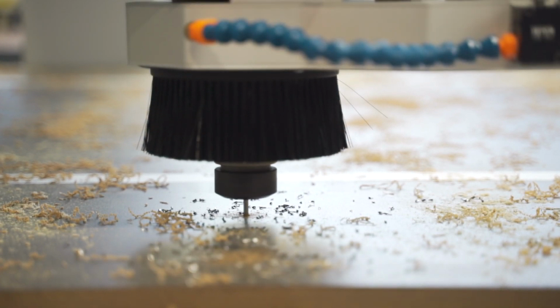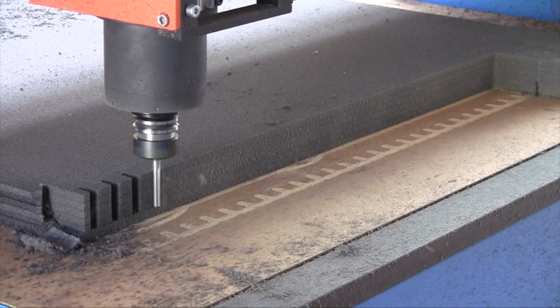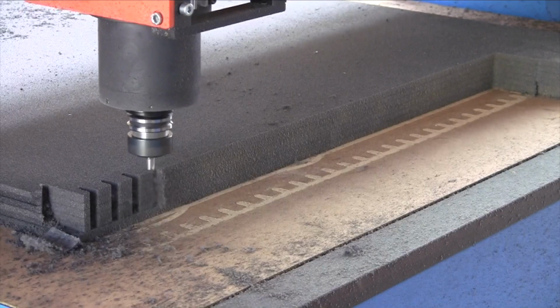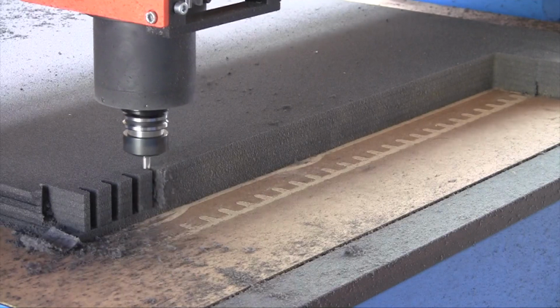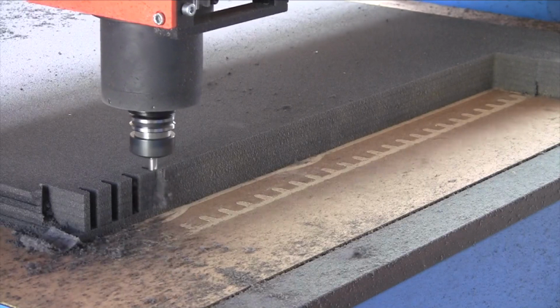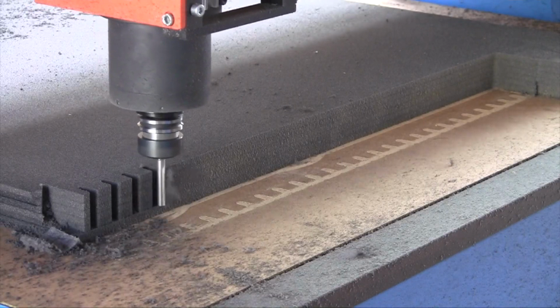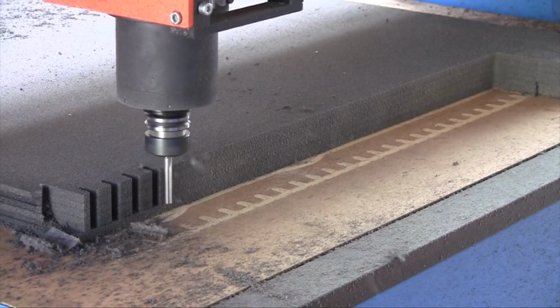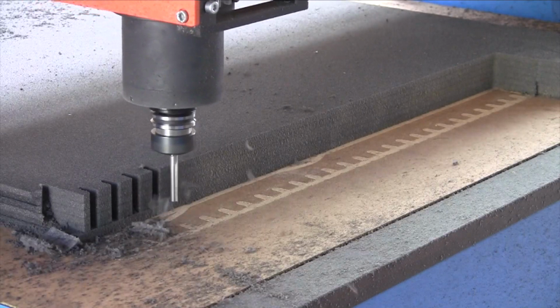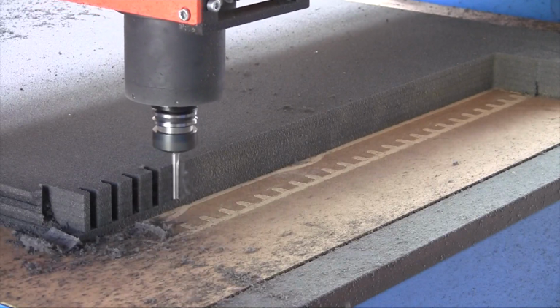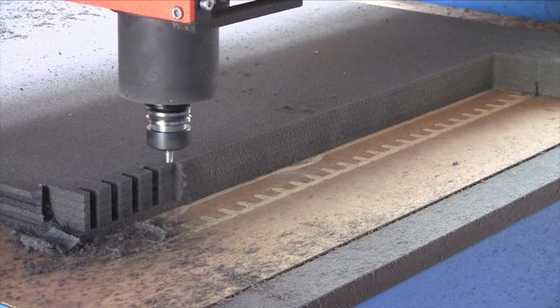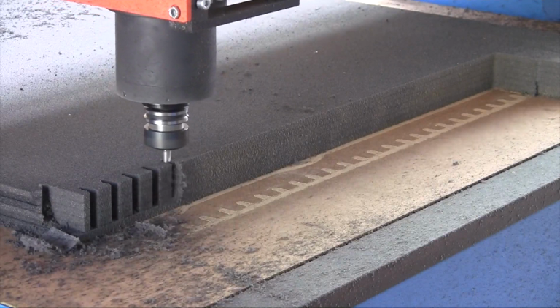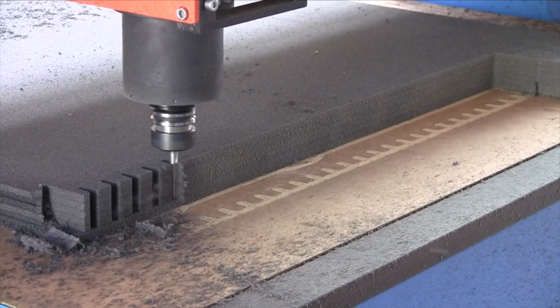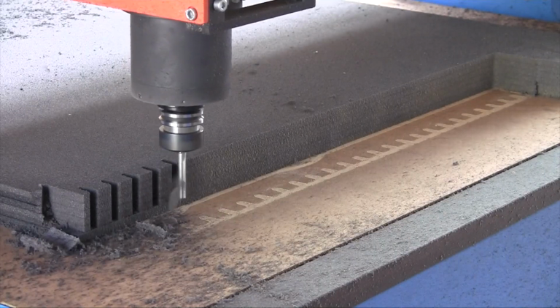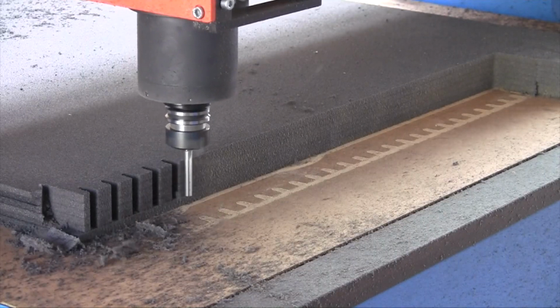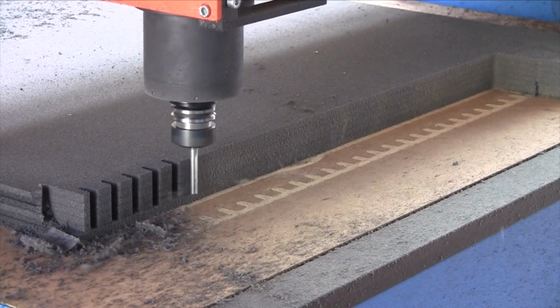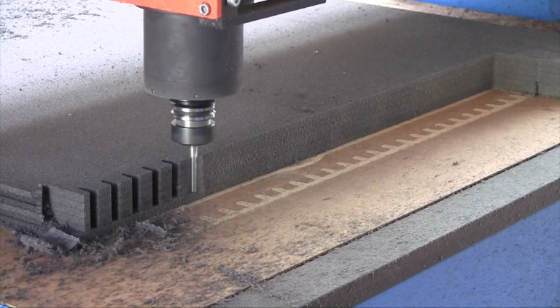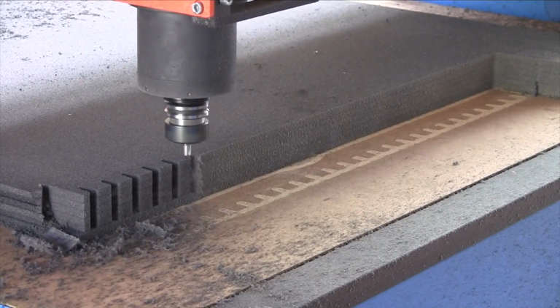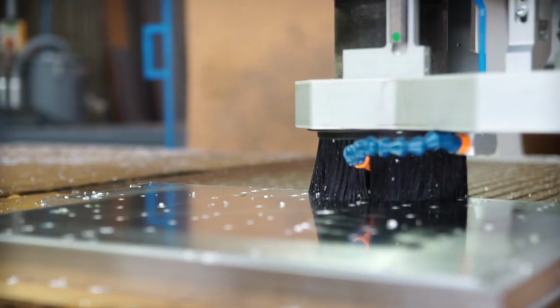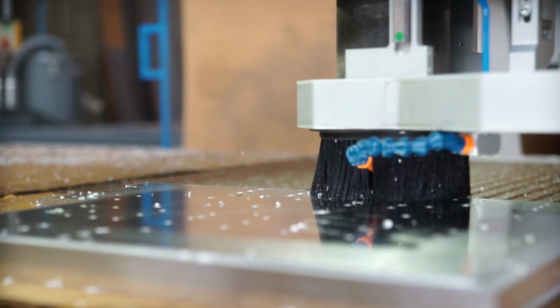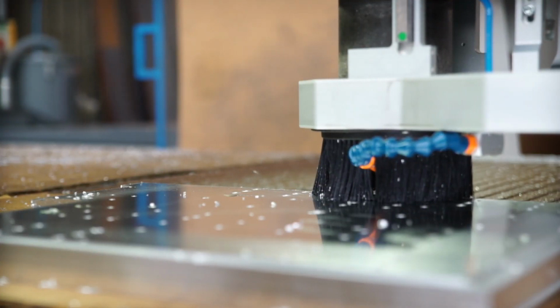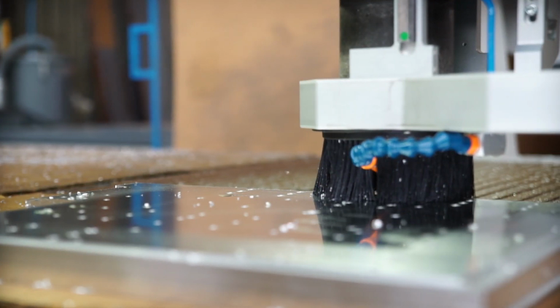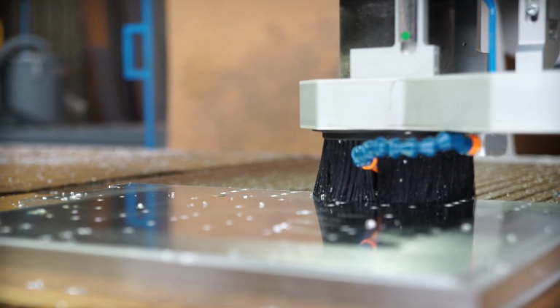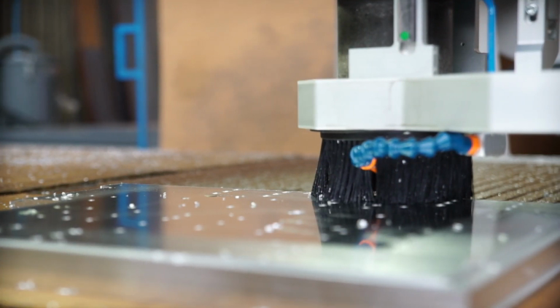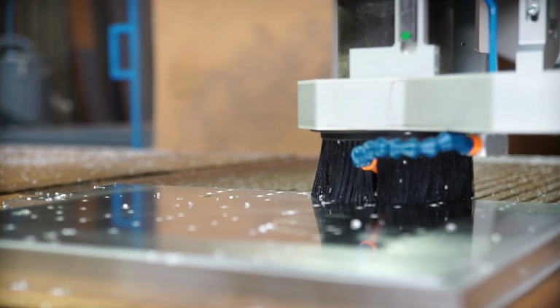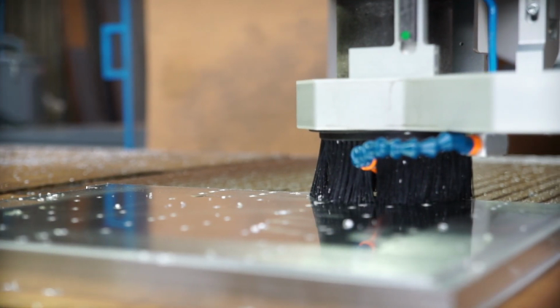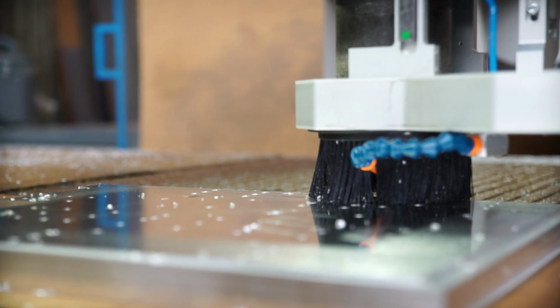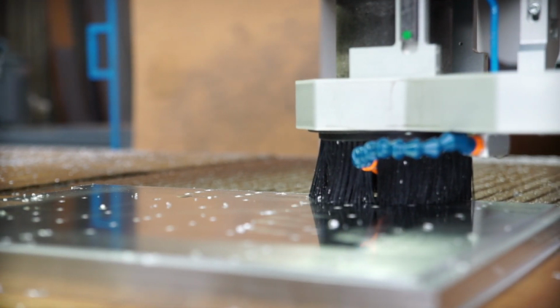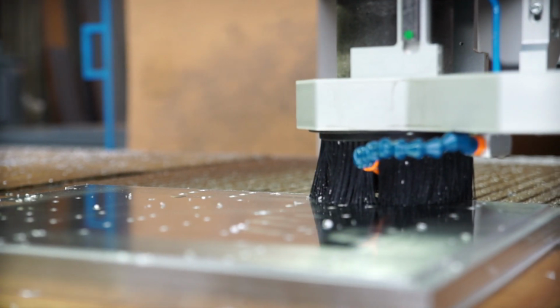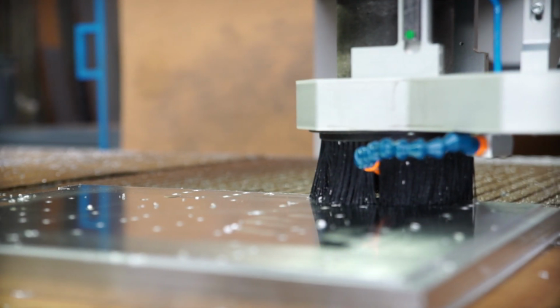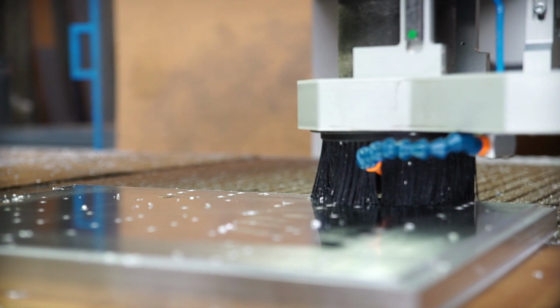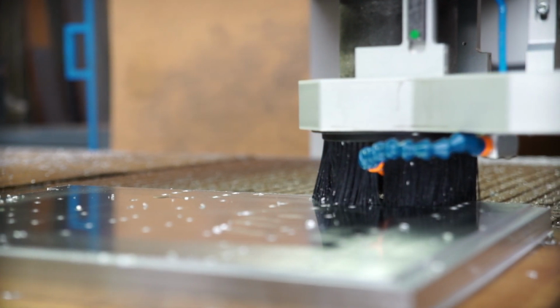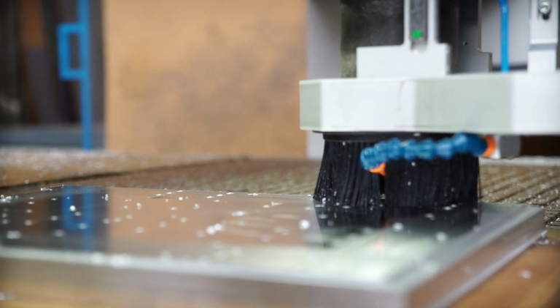Routing is performed using a rotating milling cutter and is used to mill materials such as metals and hard plastics.